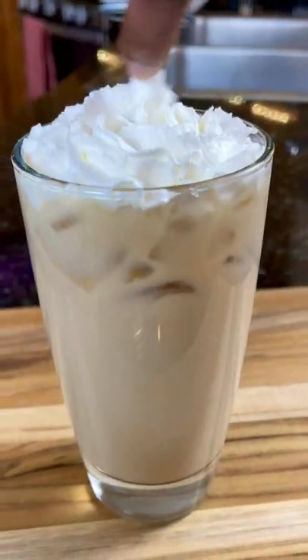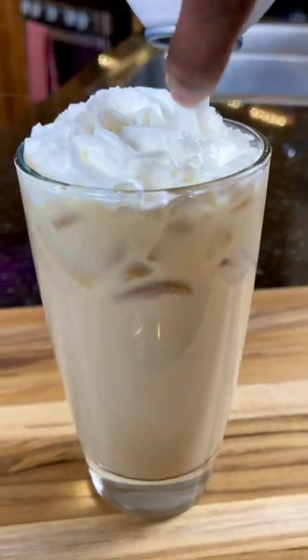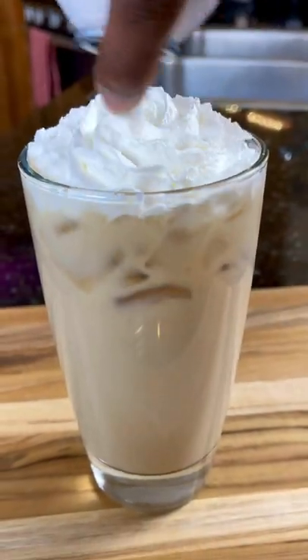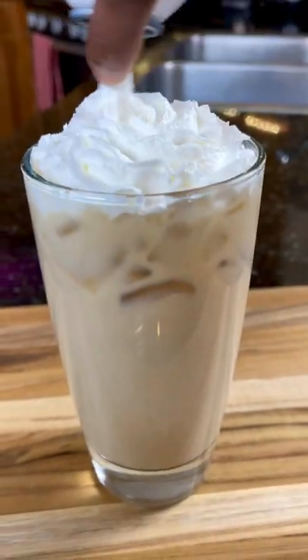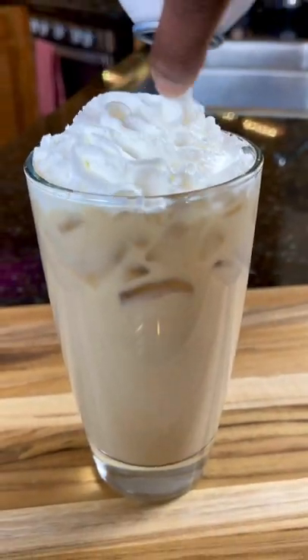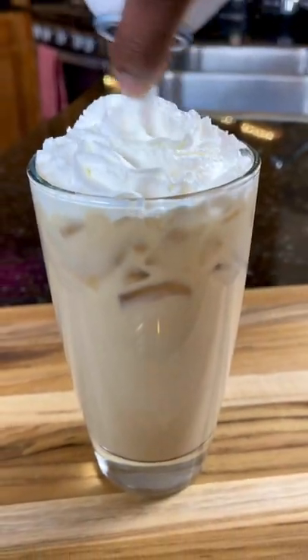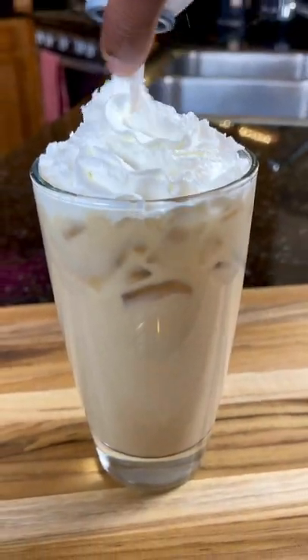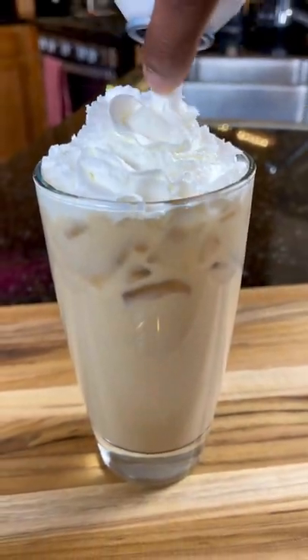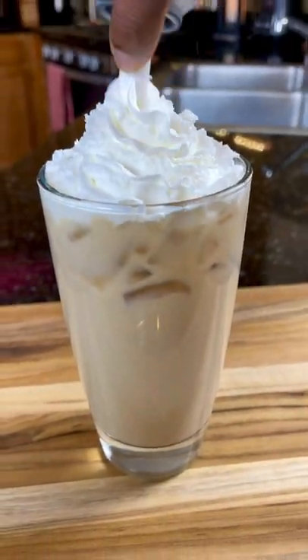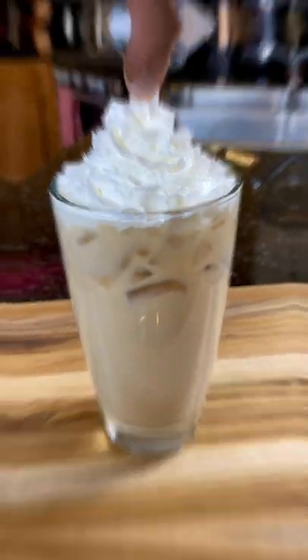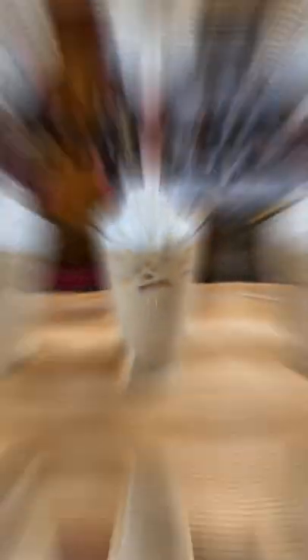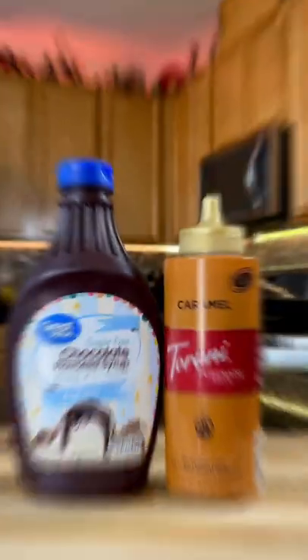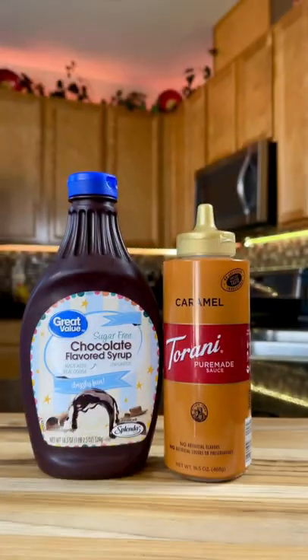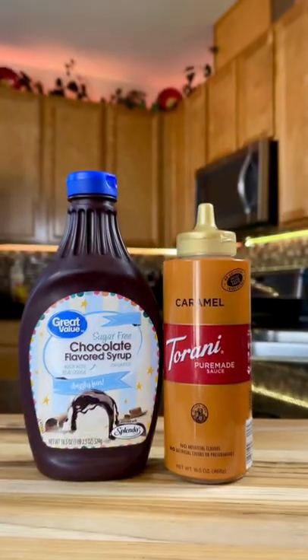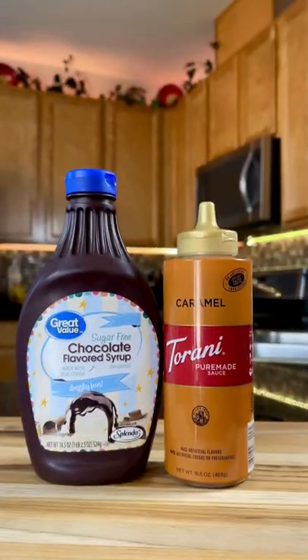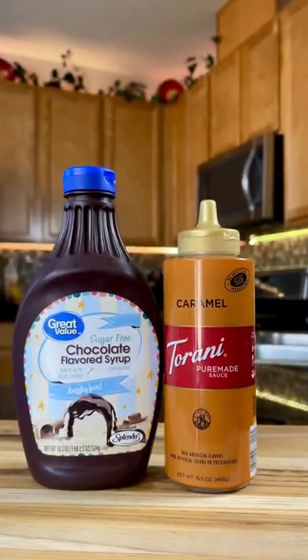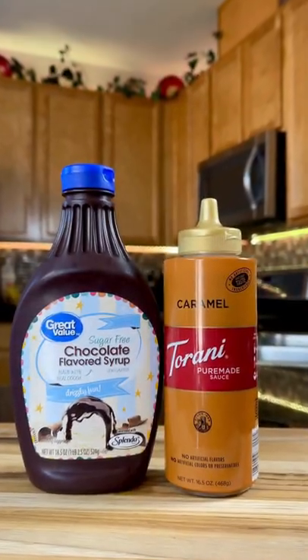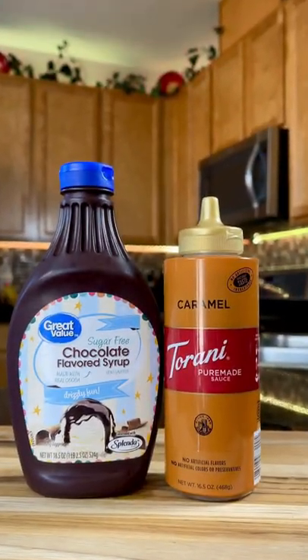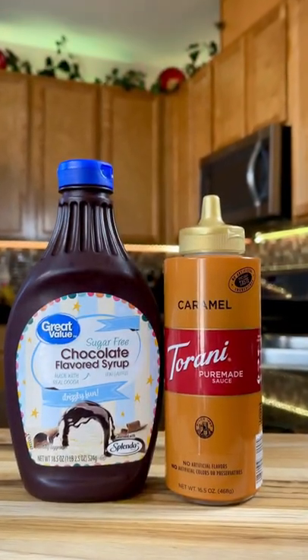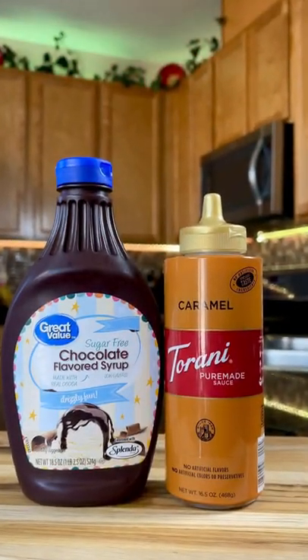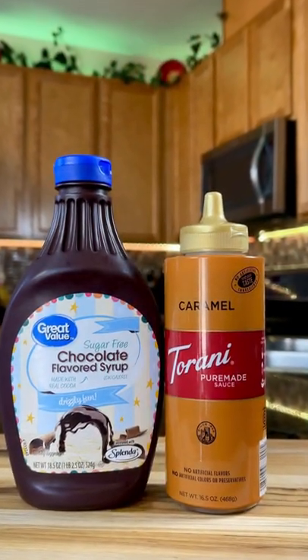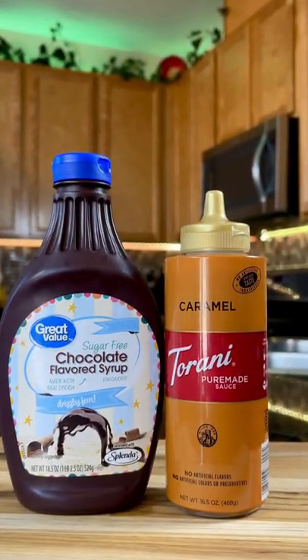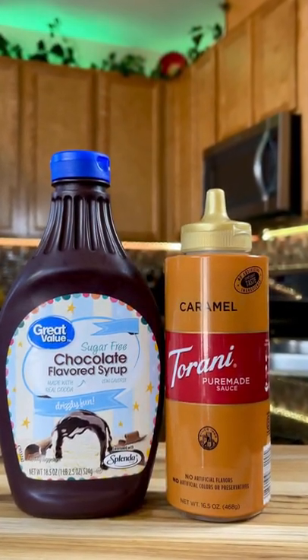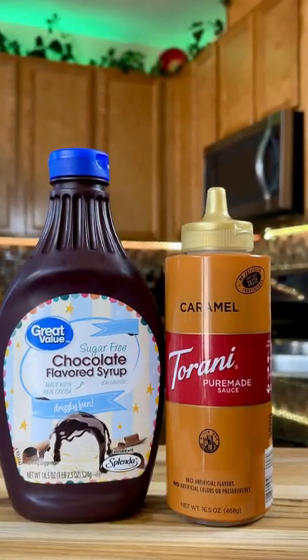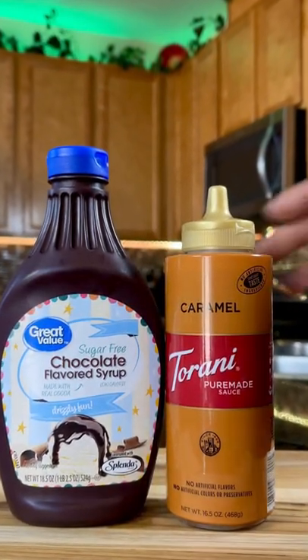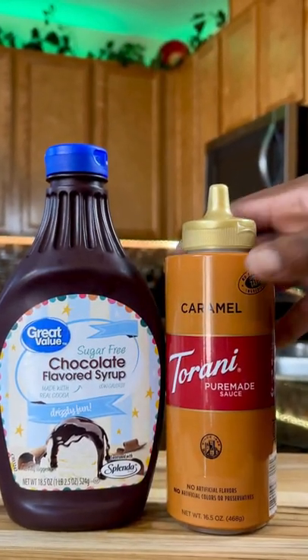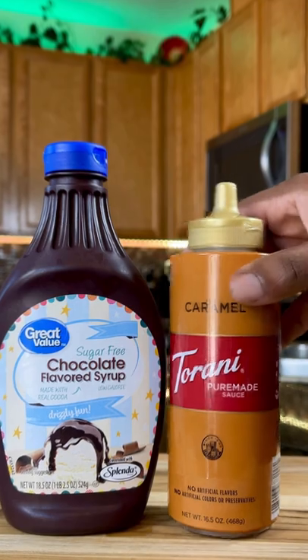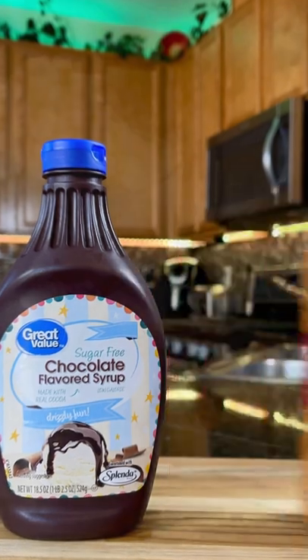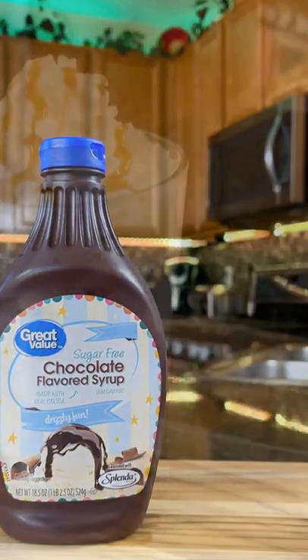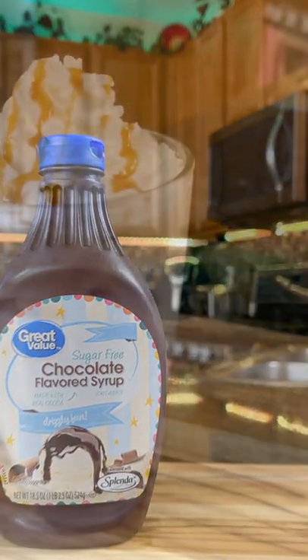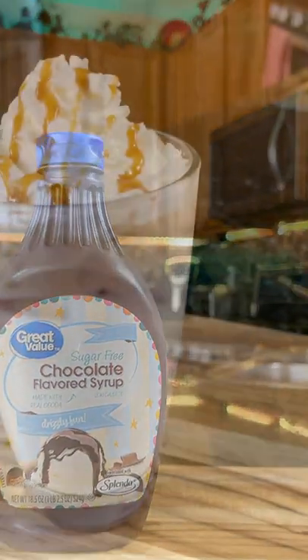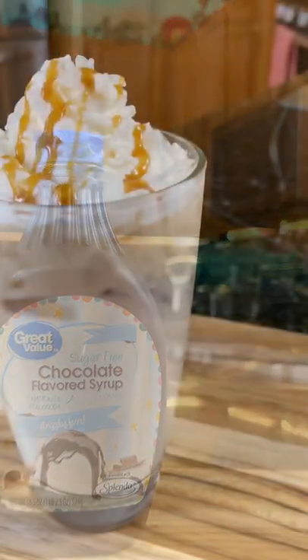Adding whipped cream is optional, but always fun. To finish your beverage, choose a little chocolate or caramel to add on top.